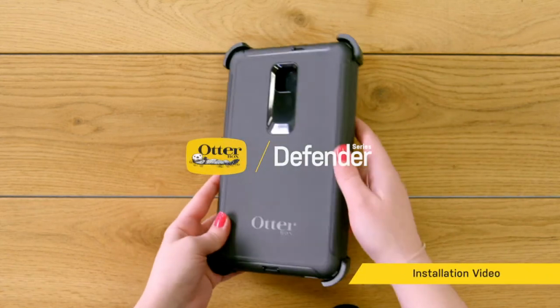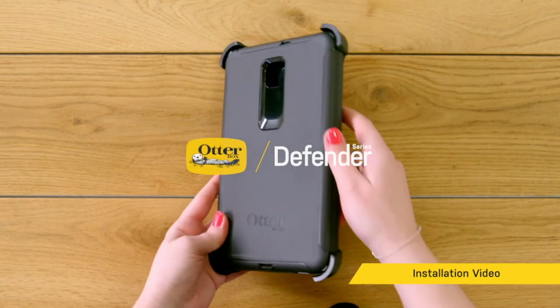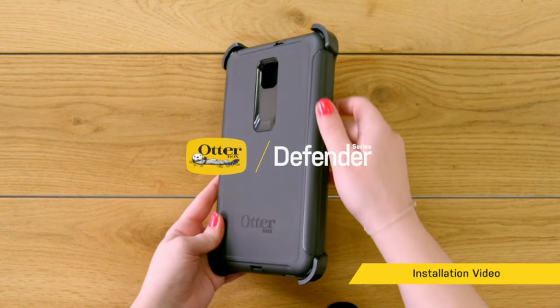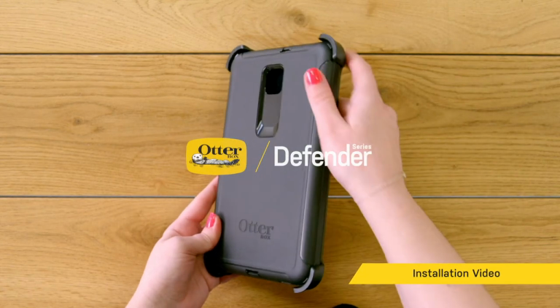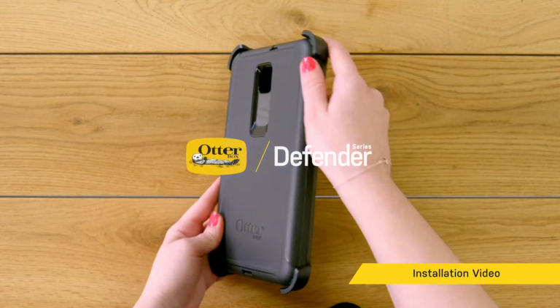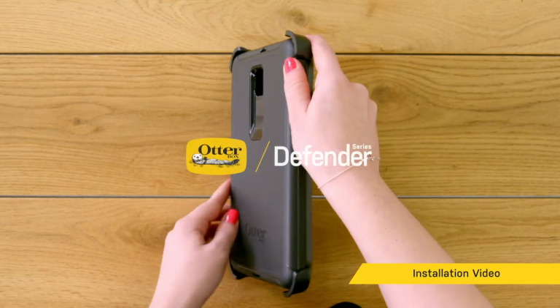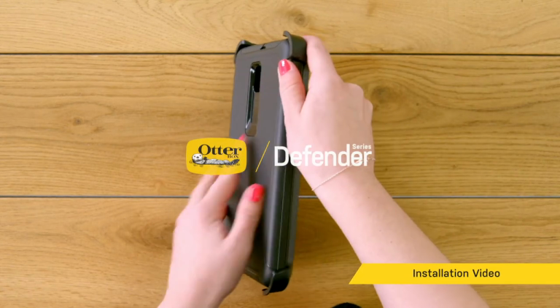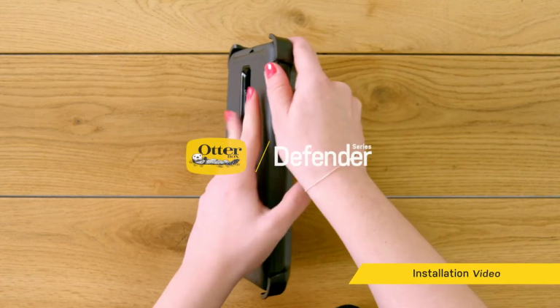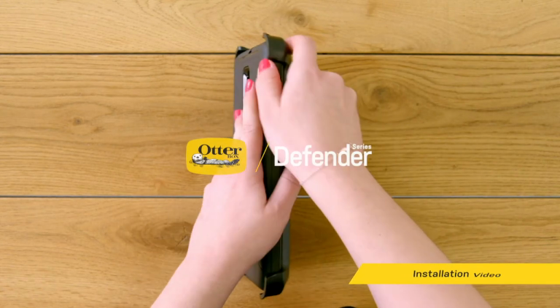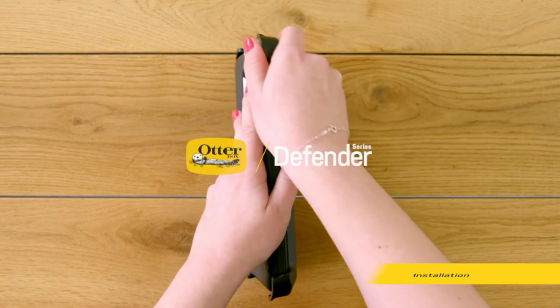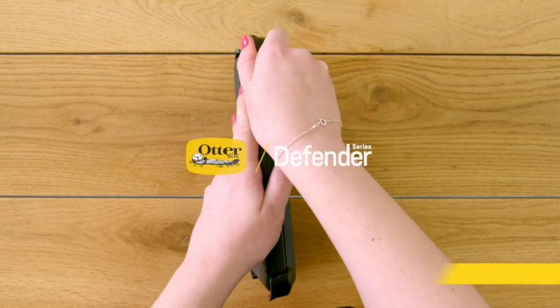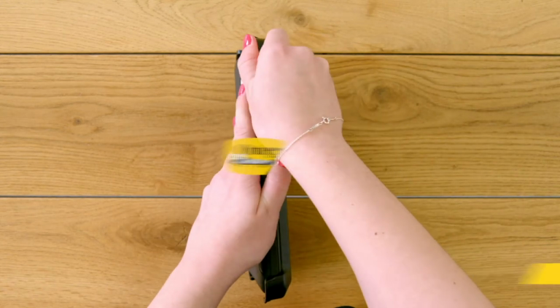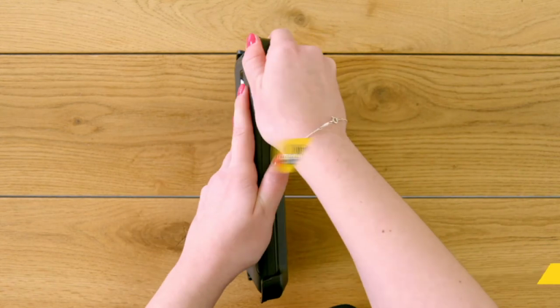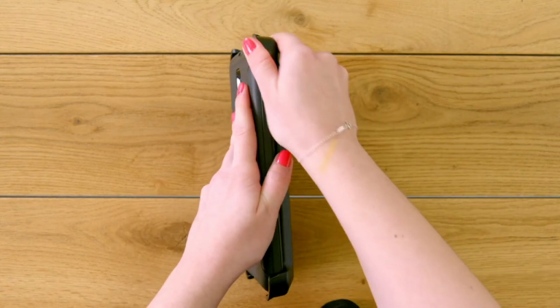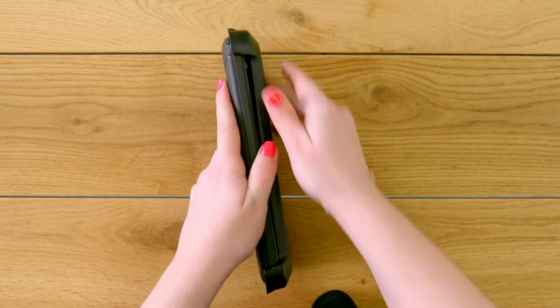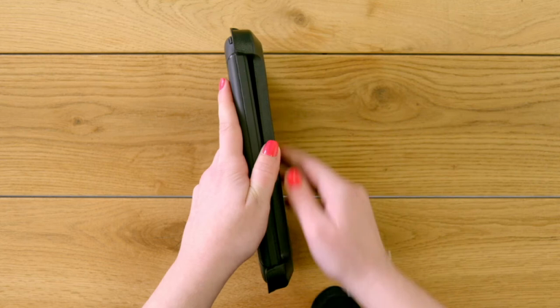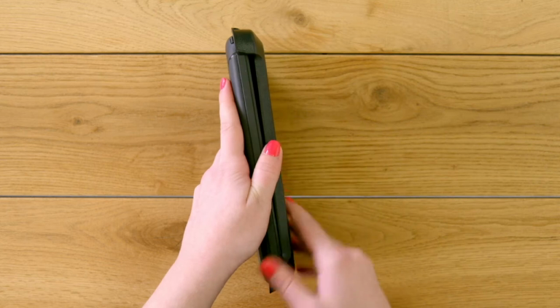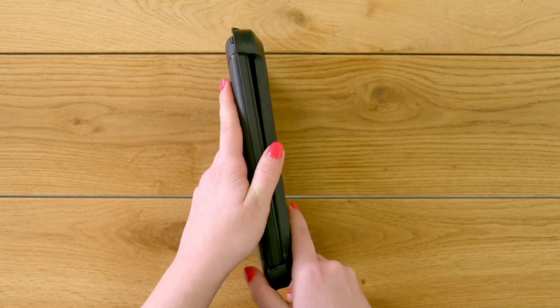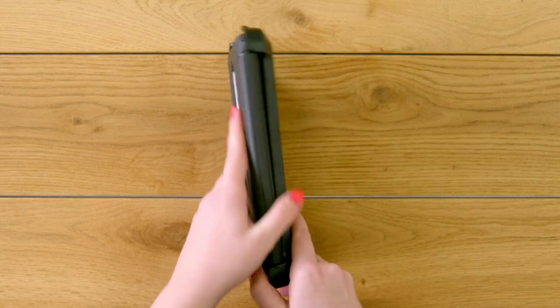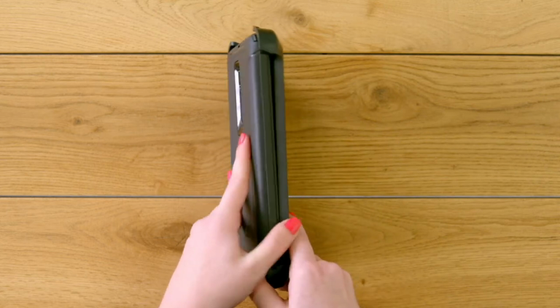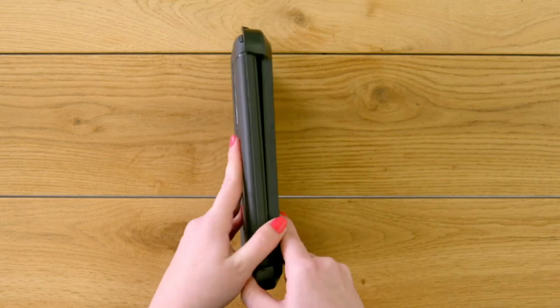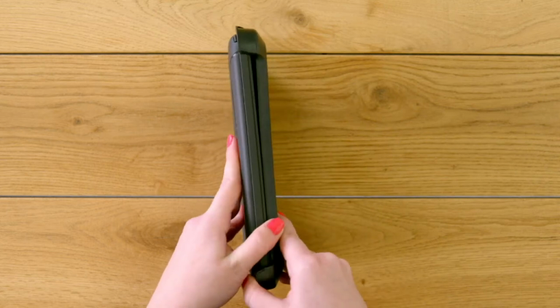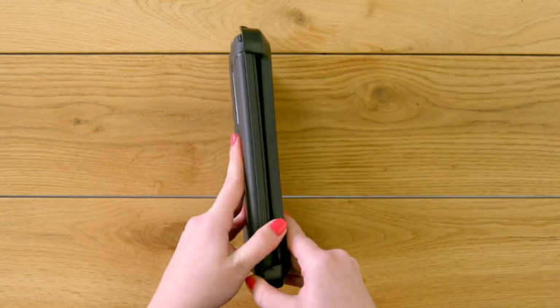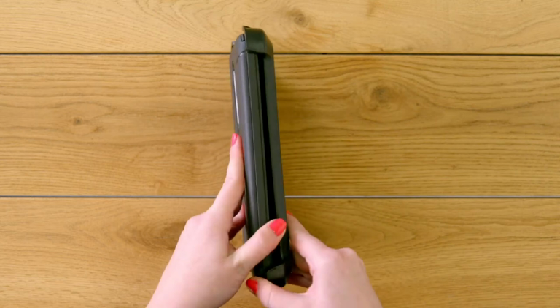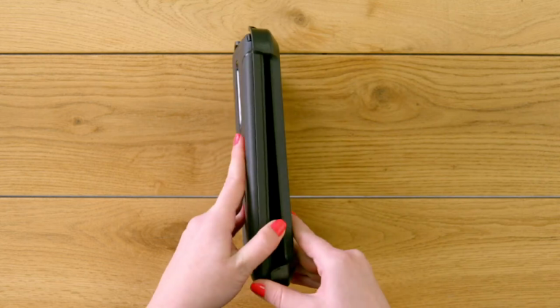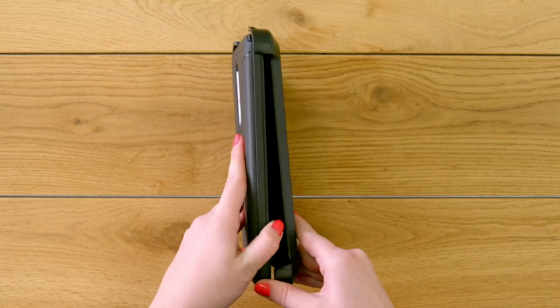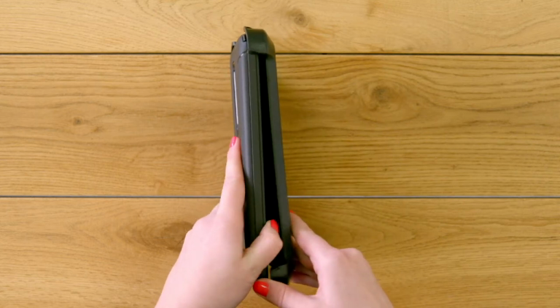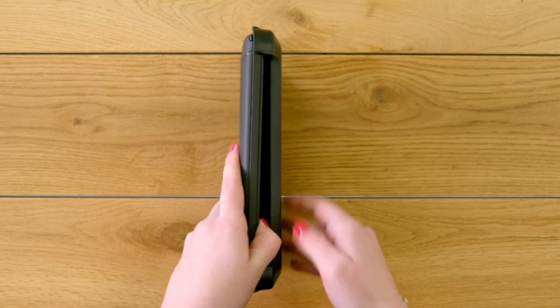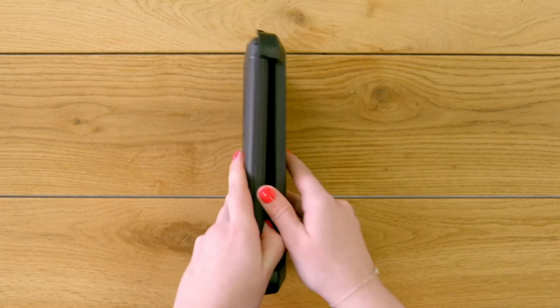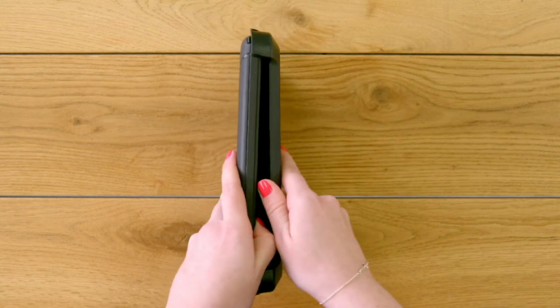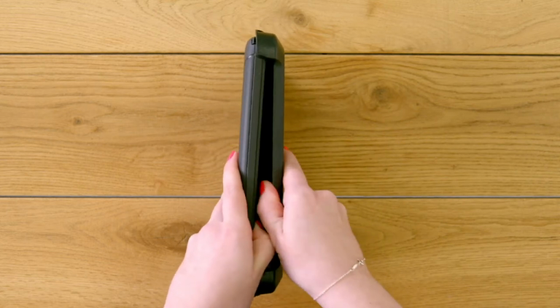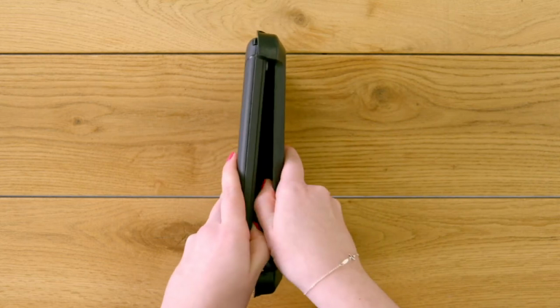Hi, I'm going to show you how to install the Defender Series on your Samsung Tab A 8 inch.